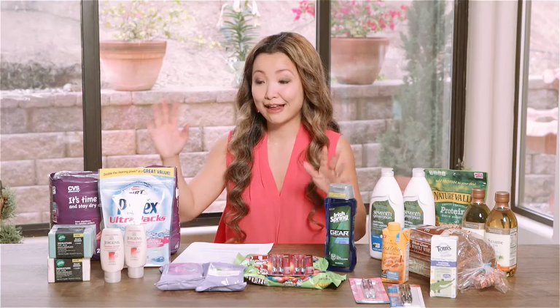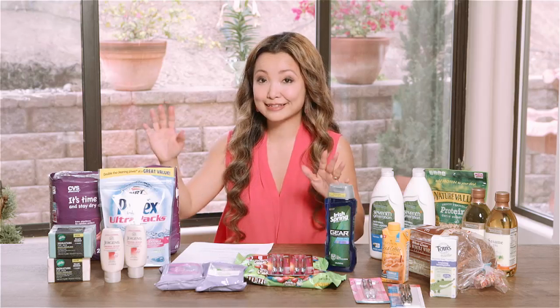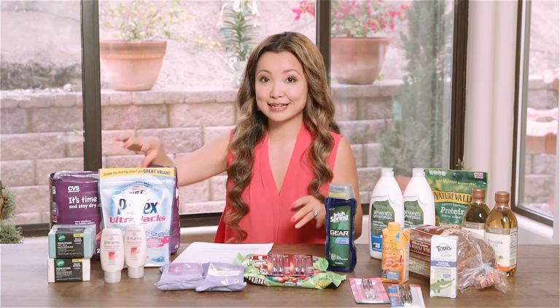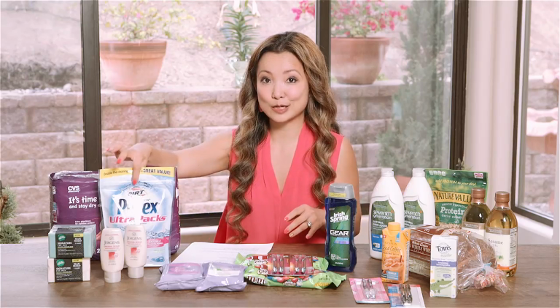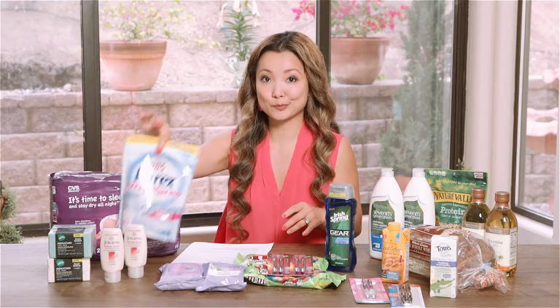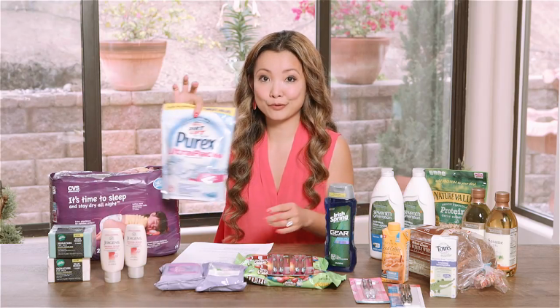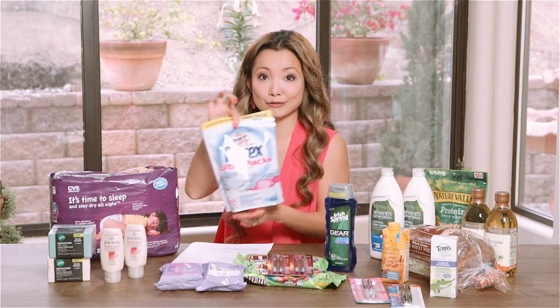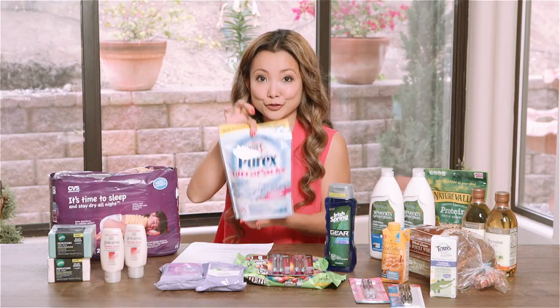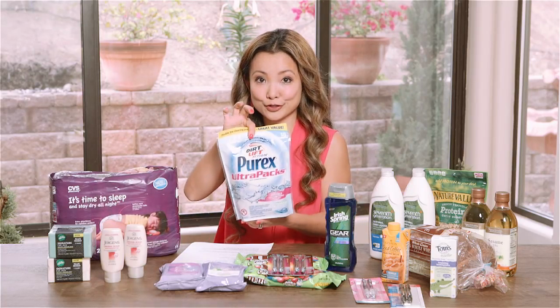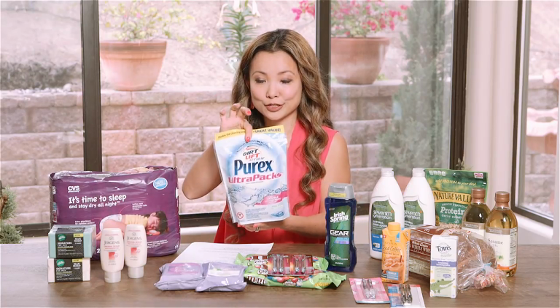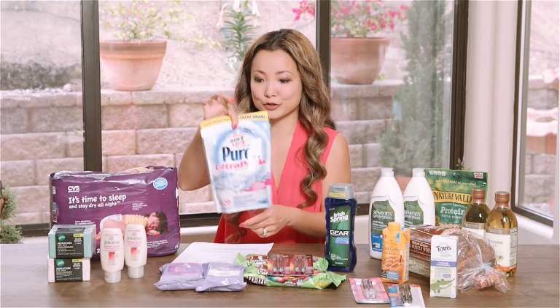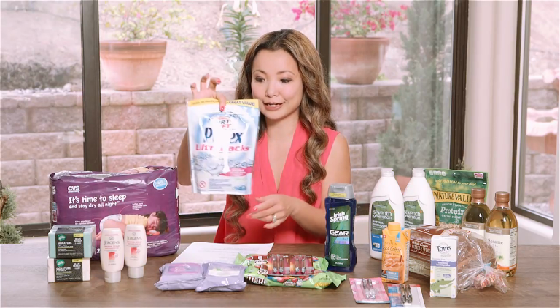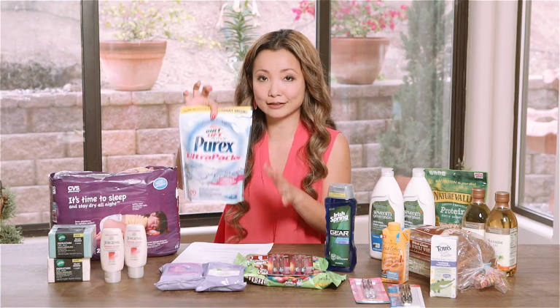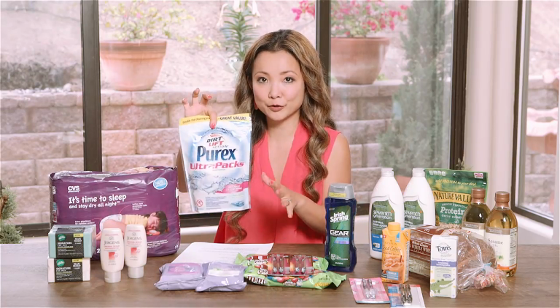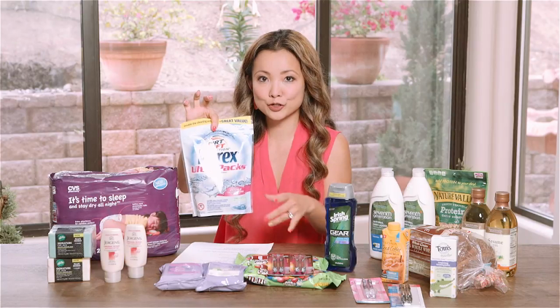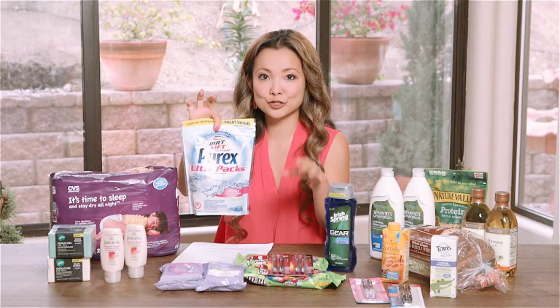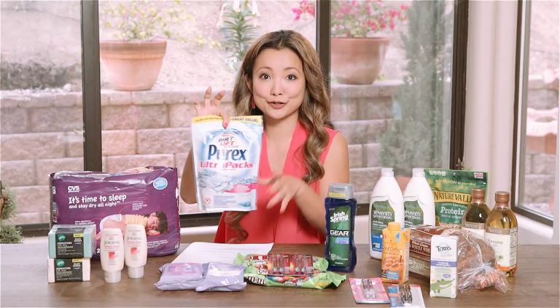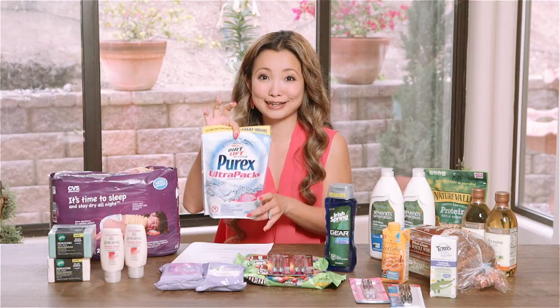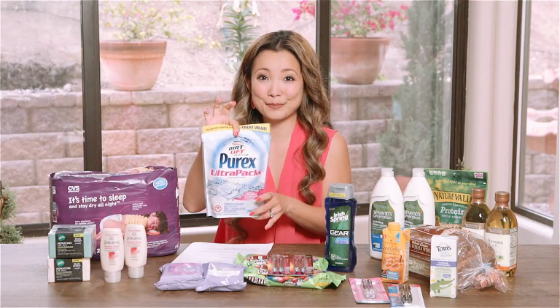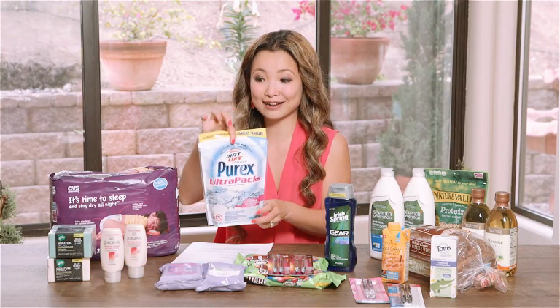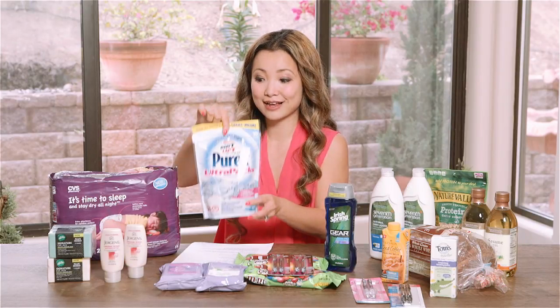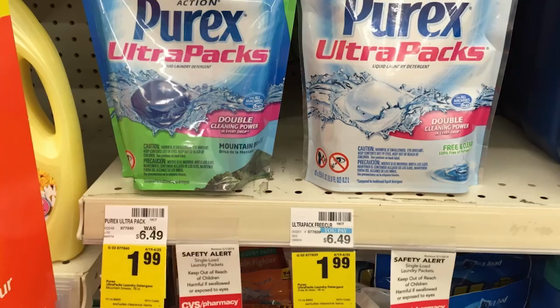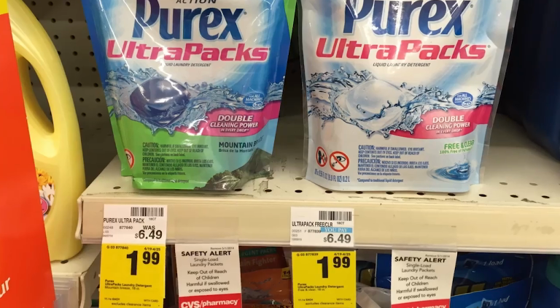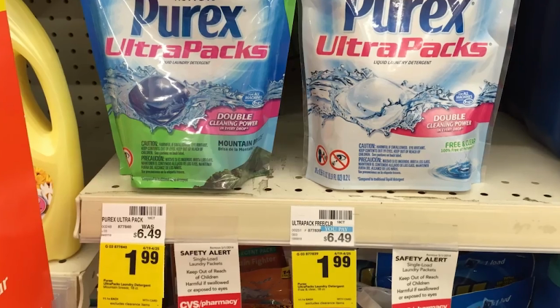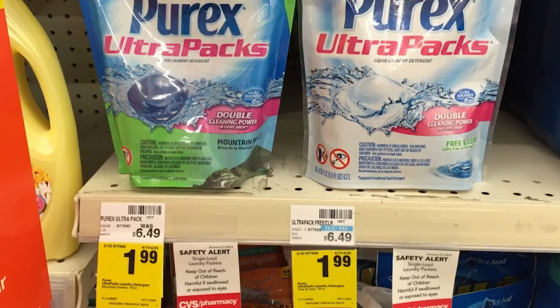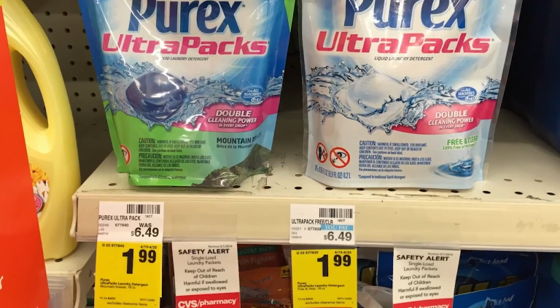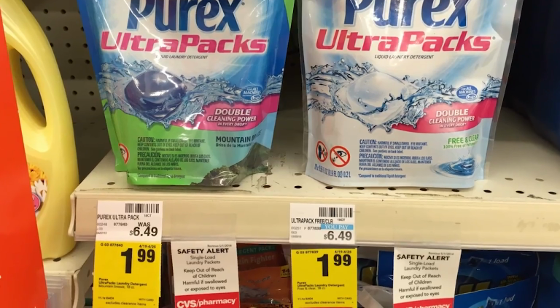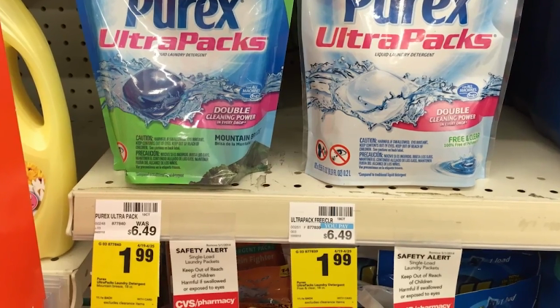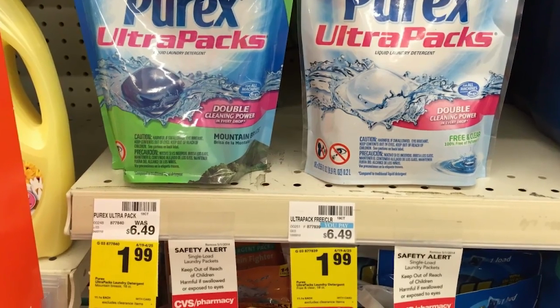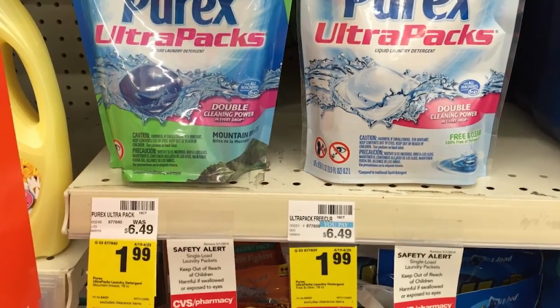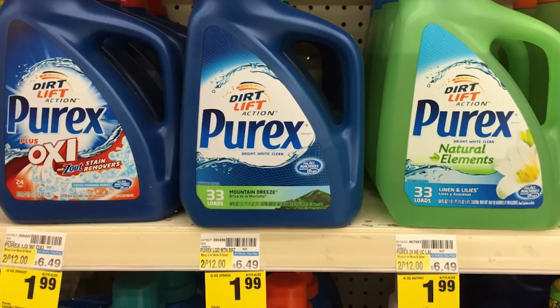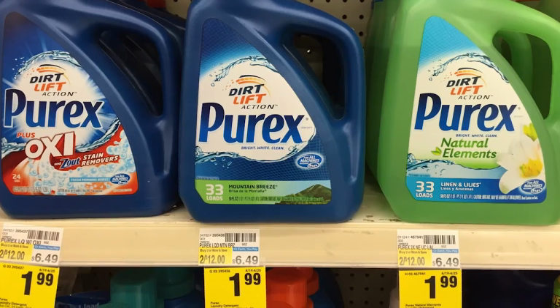Next is Perel laundry detergent. You can get the liquid detergent or the packs. They are on sale for $1.99, no coupons needed.